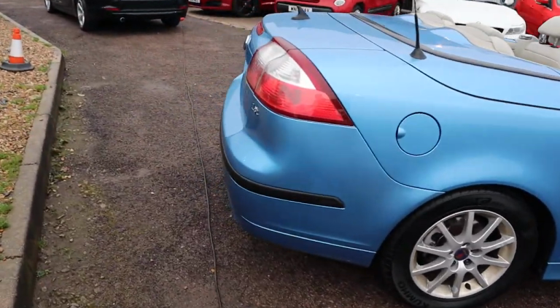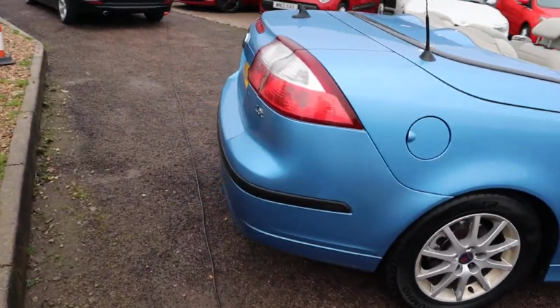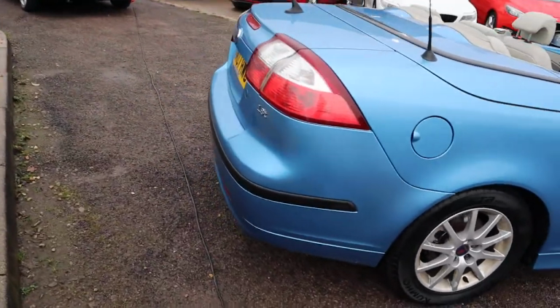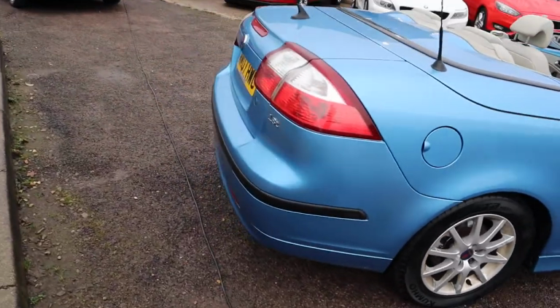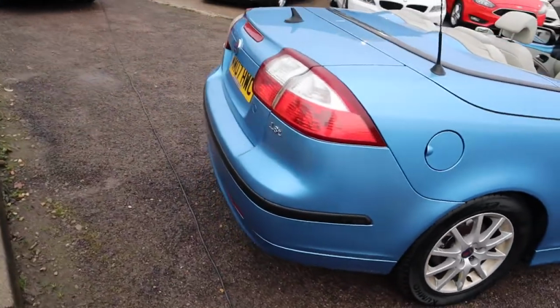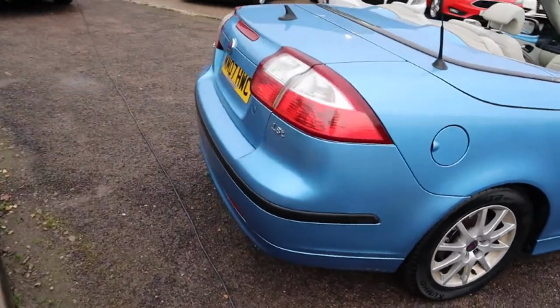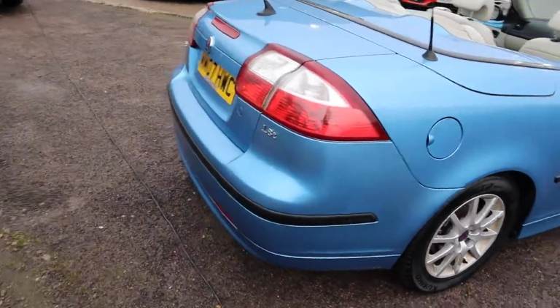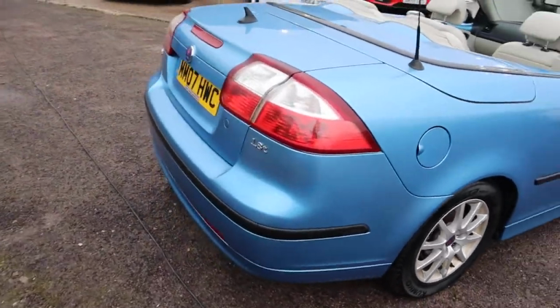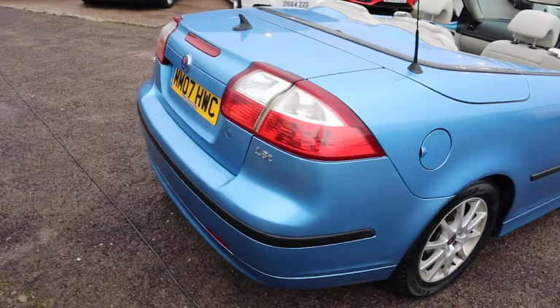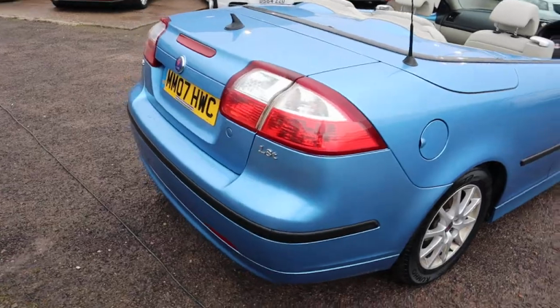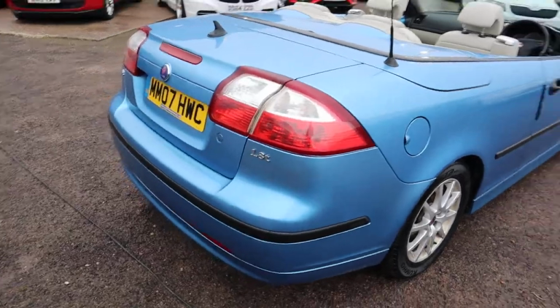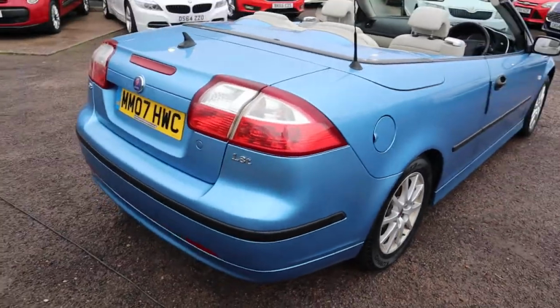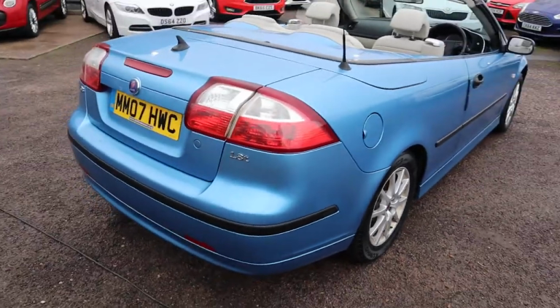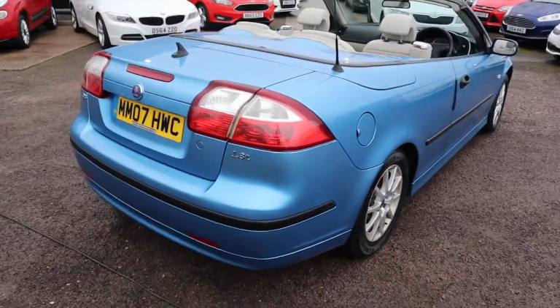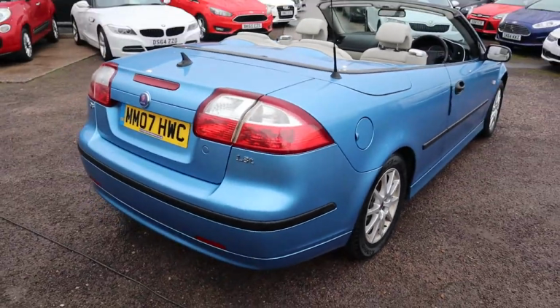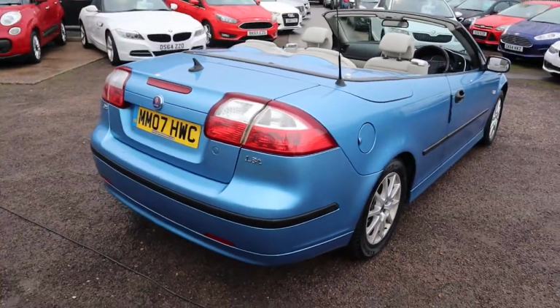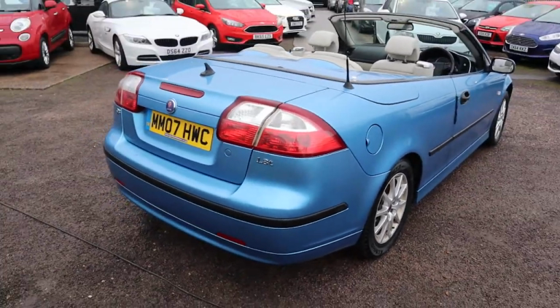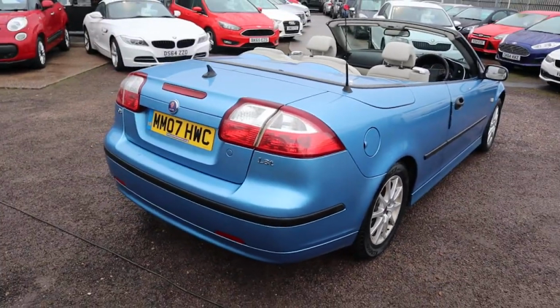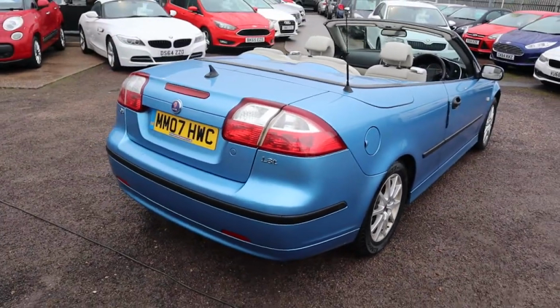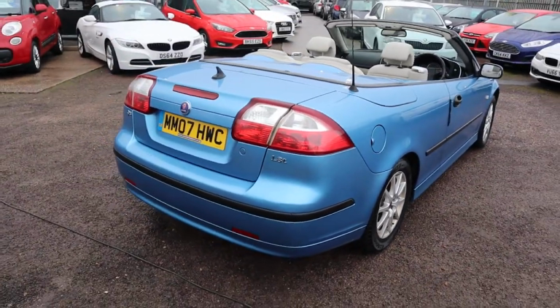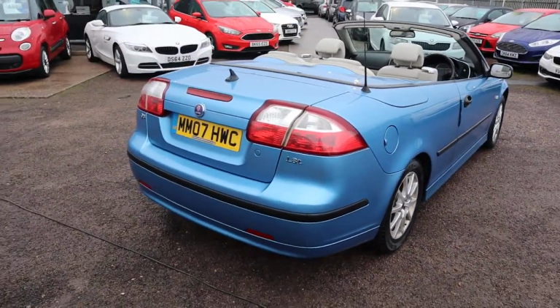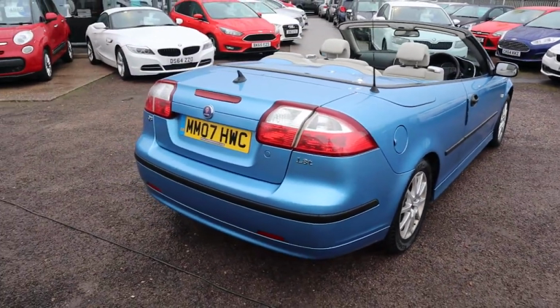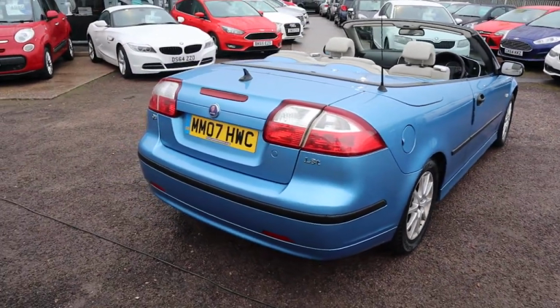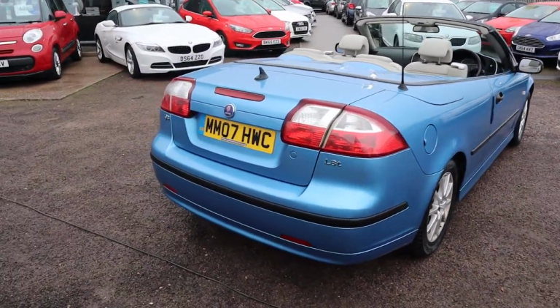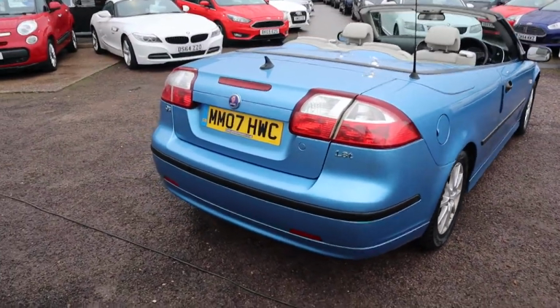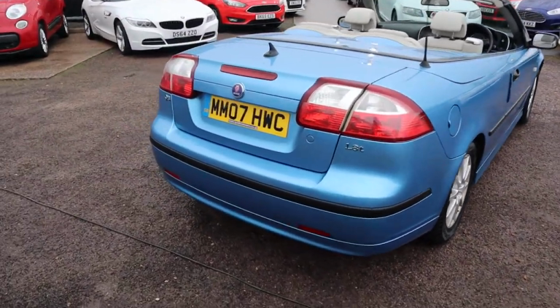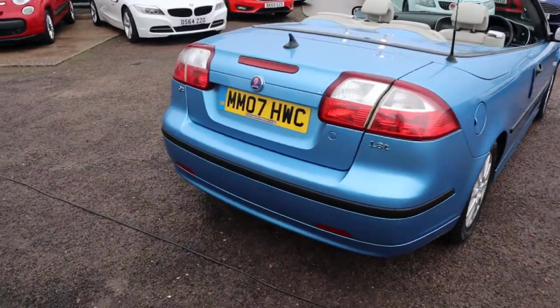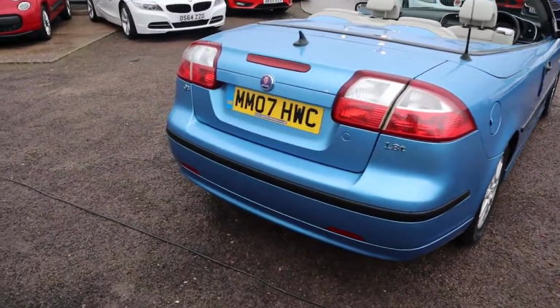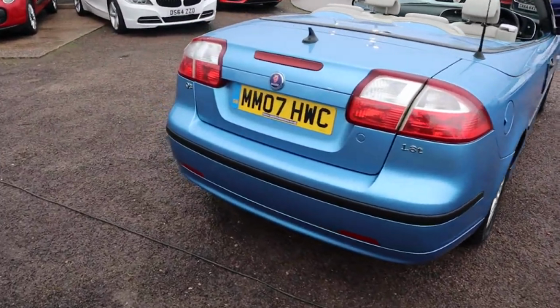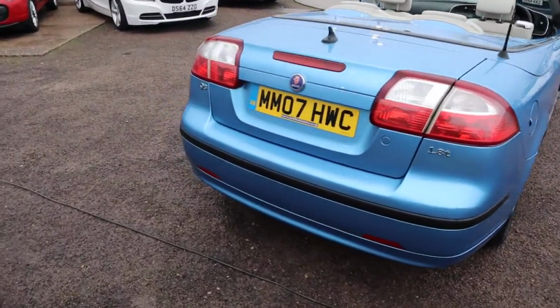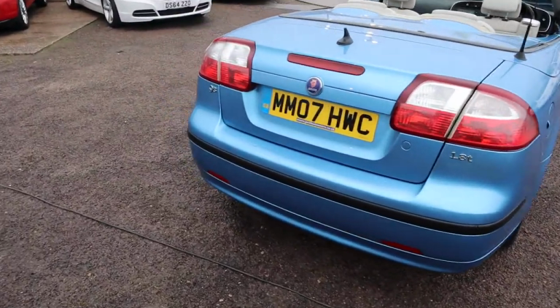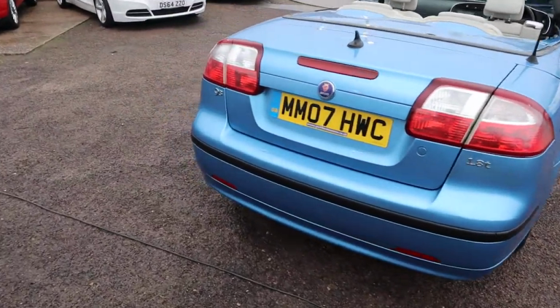This is the petrol, it's manual, just over 120,000 miles.